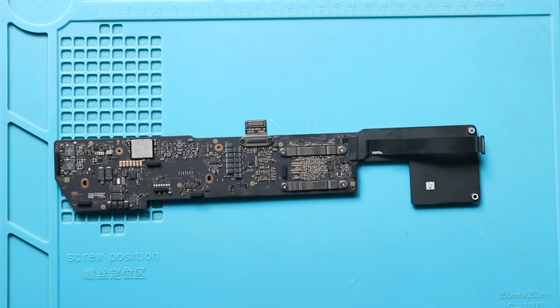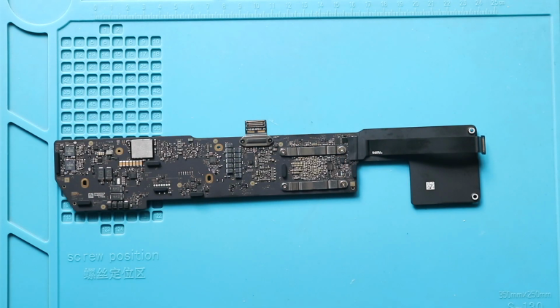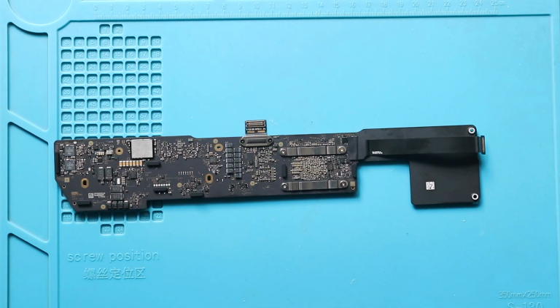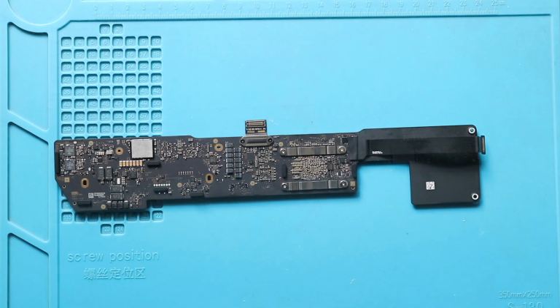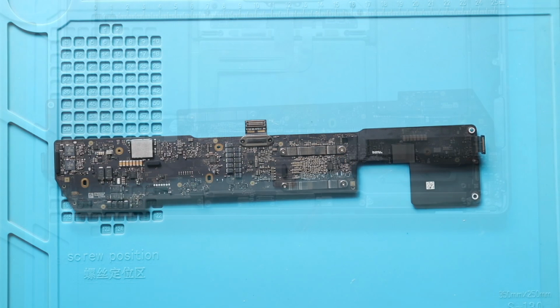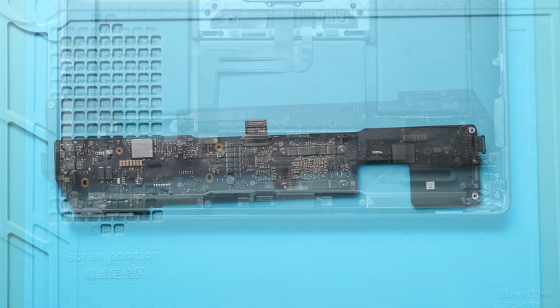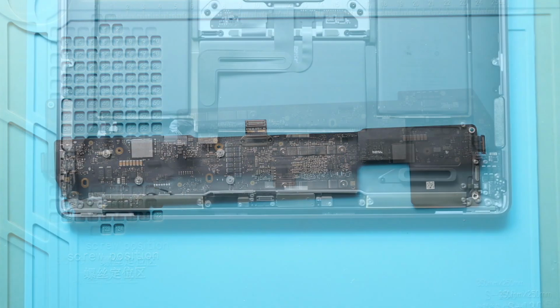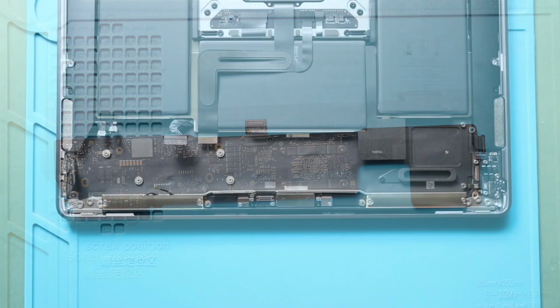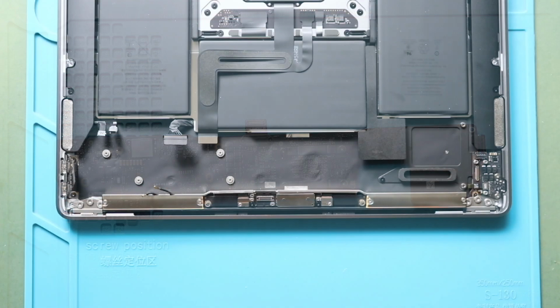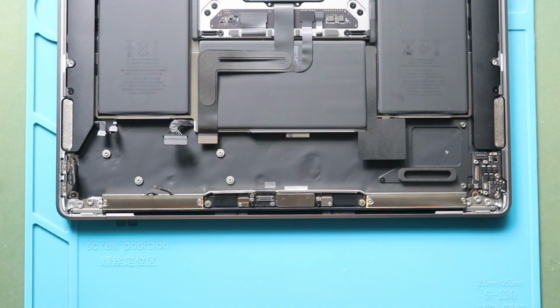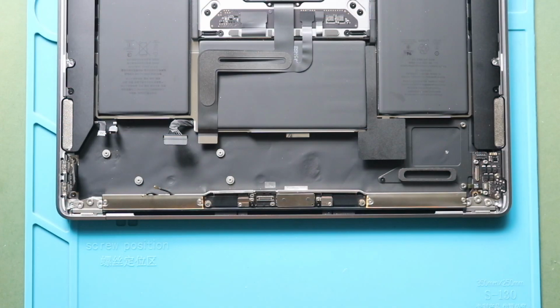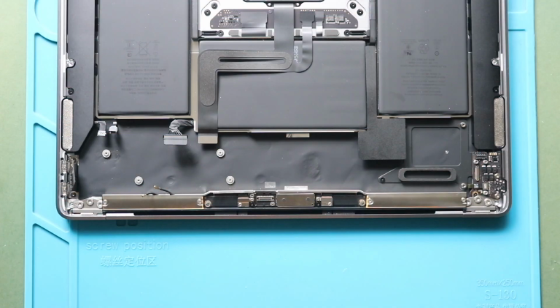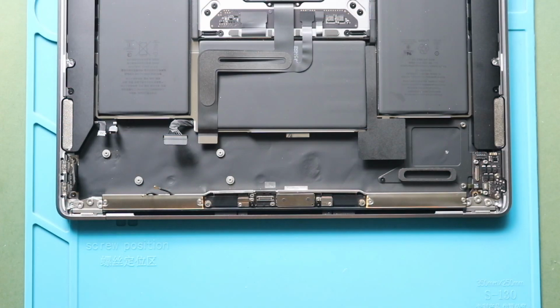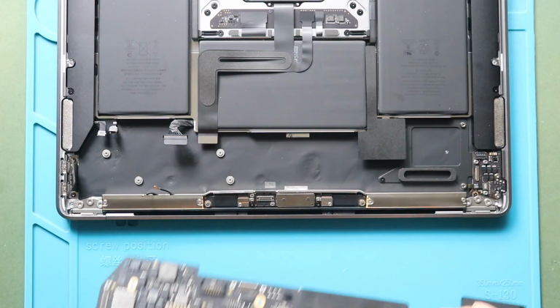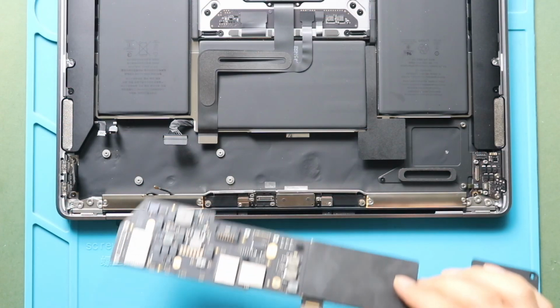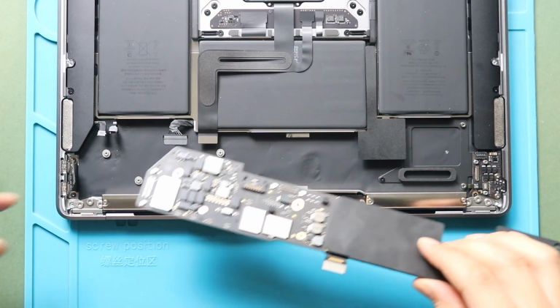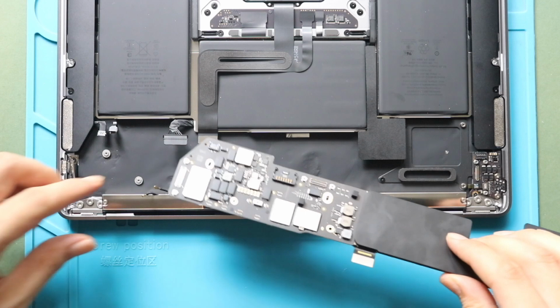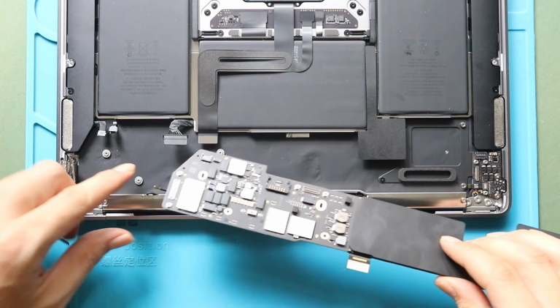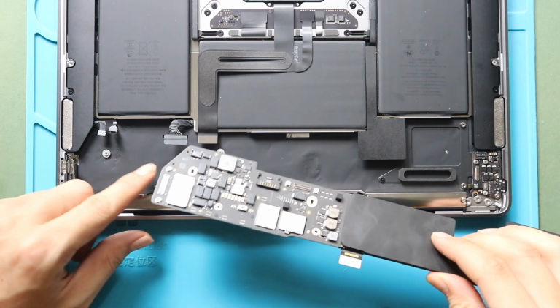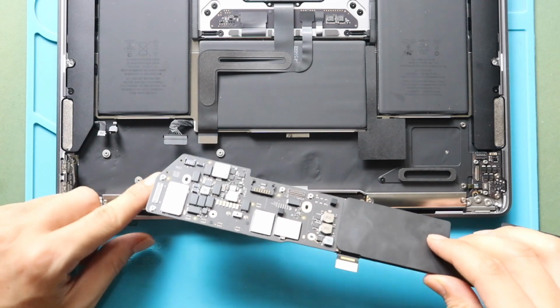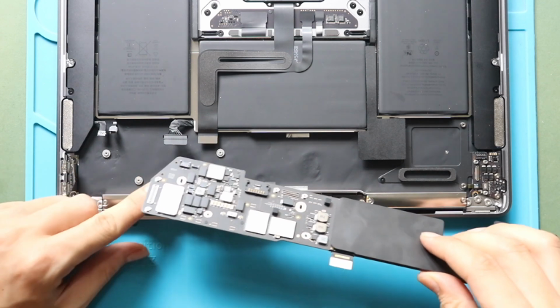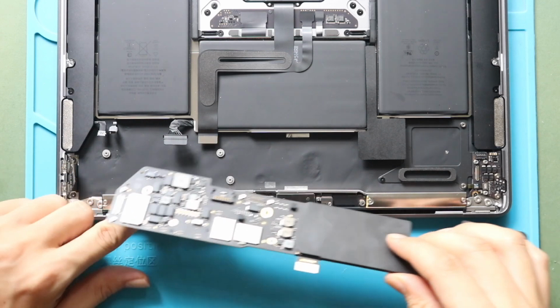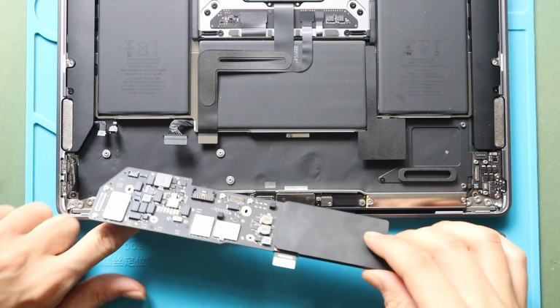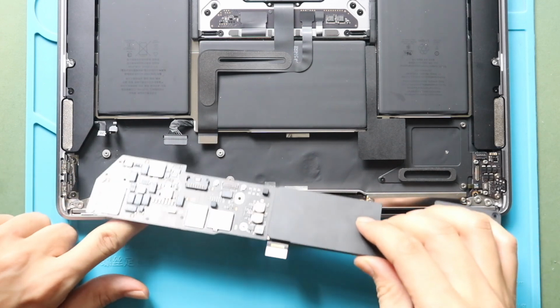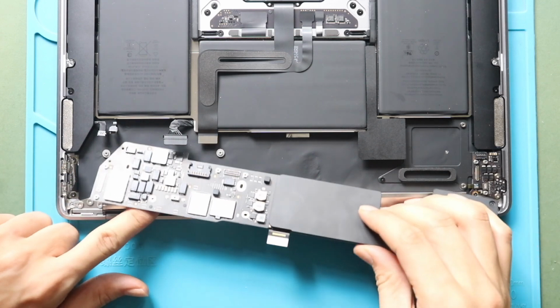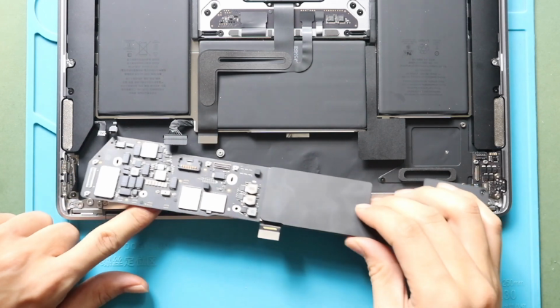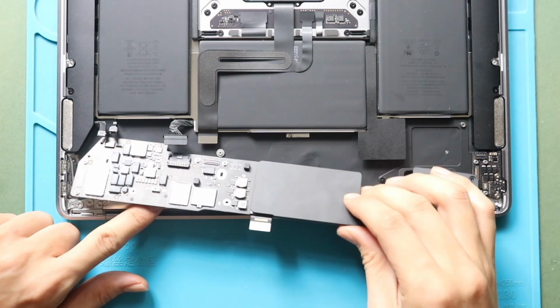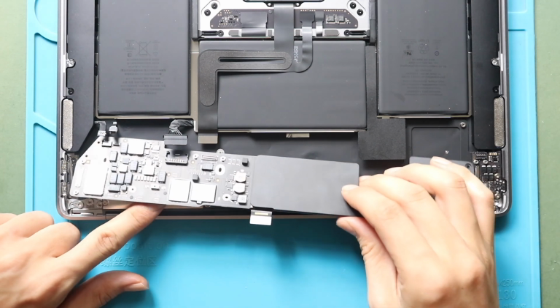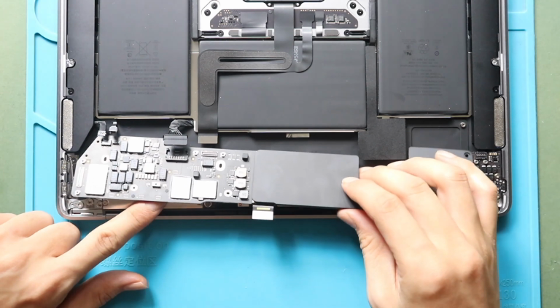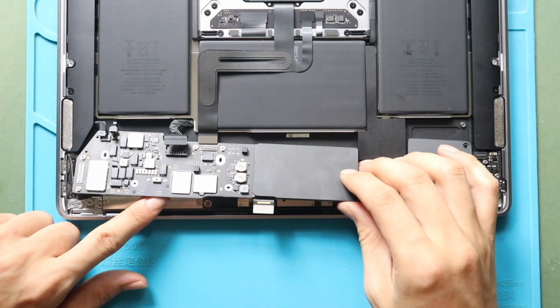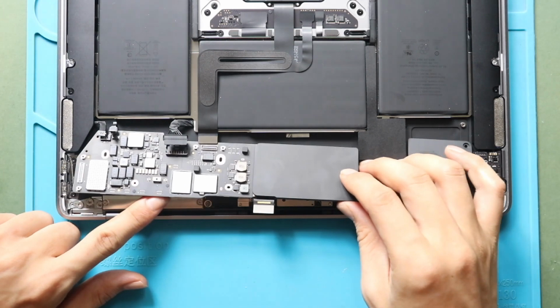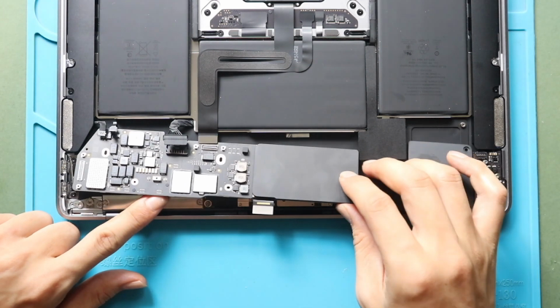Next, place the logic board on the body and then secure the board by fastening six screws.